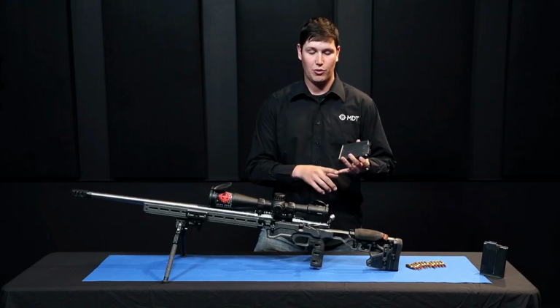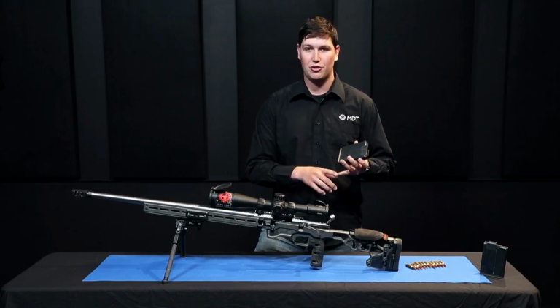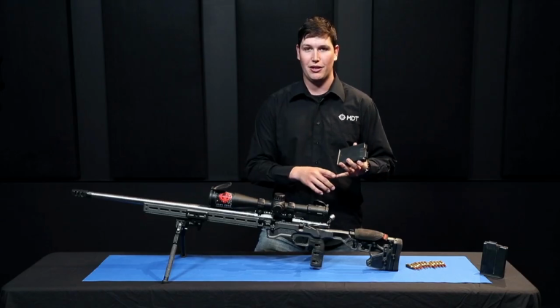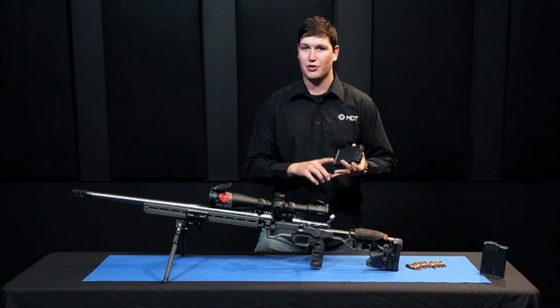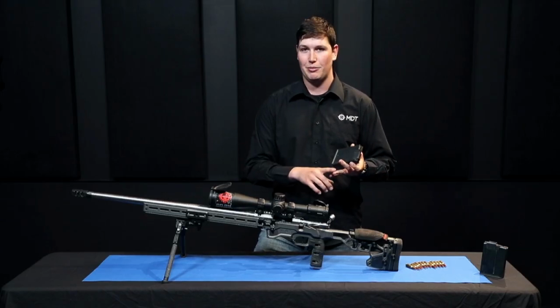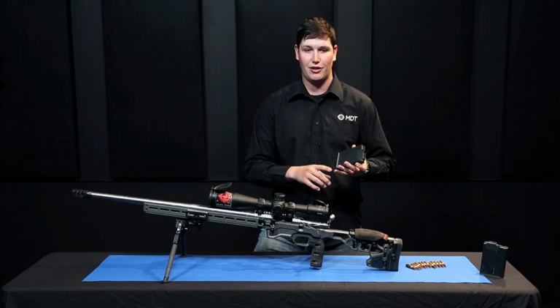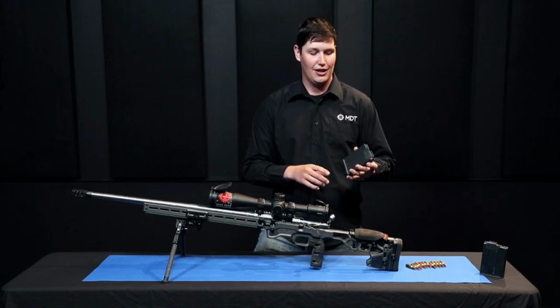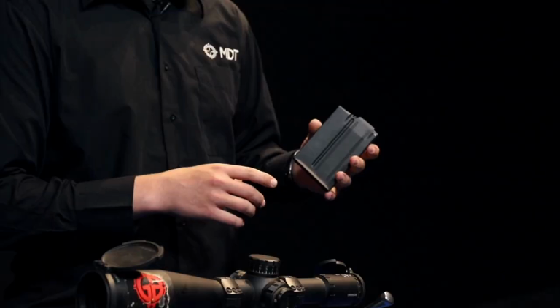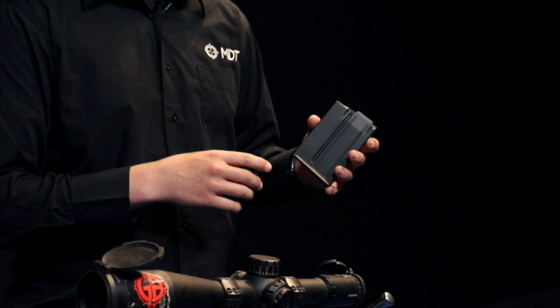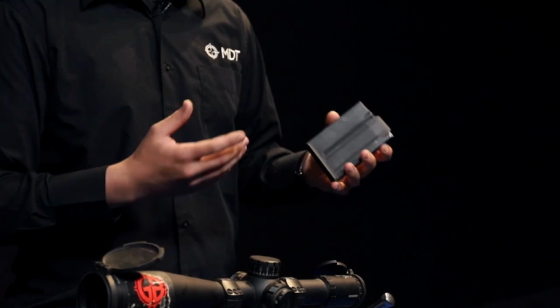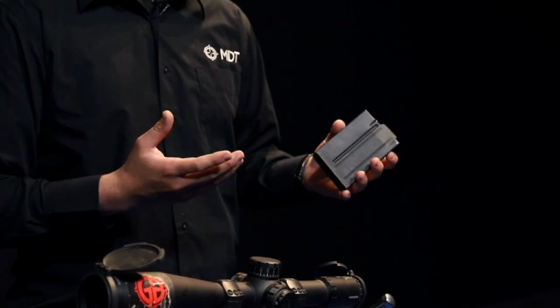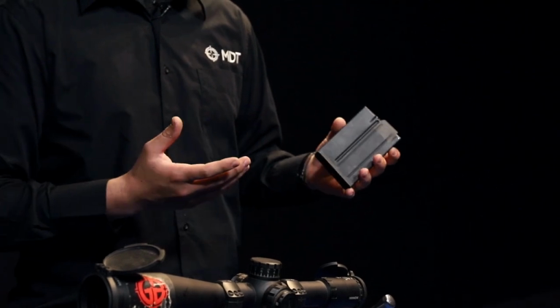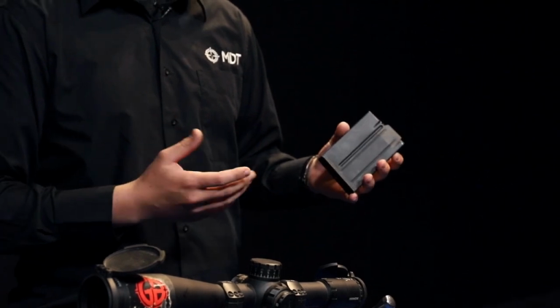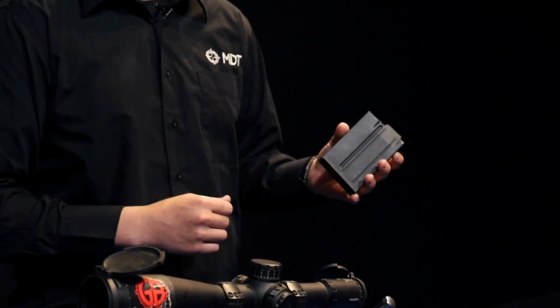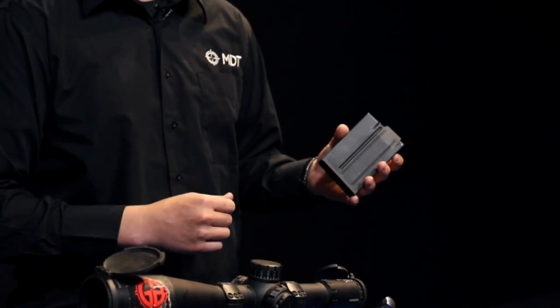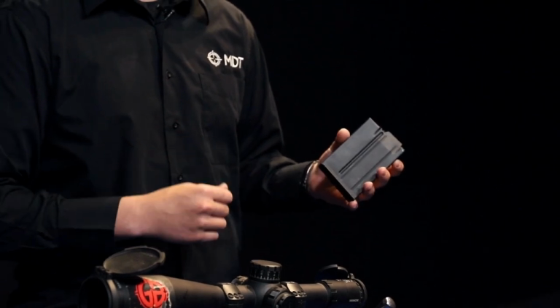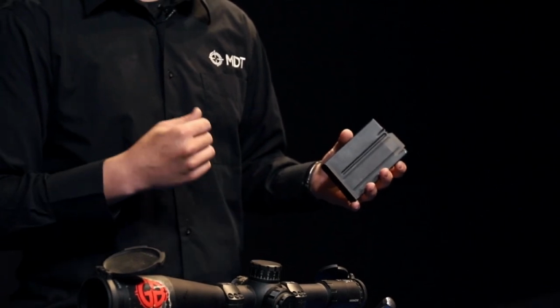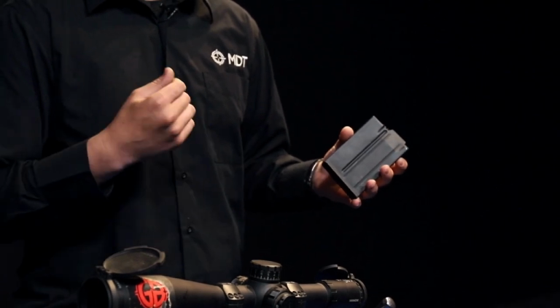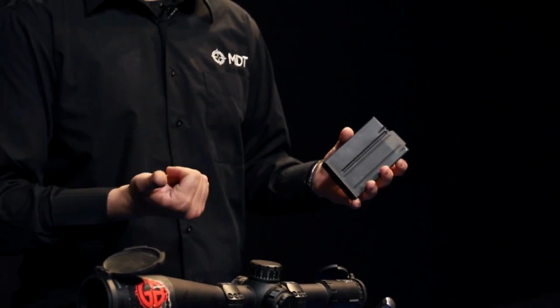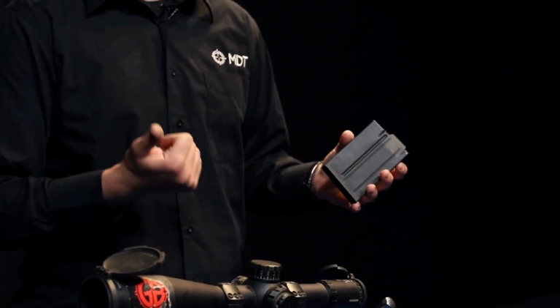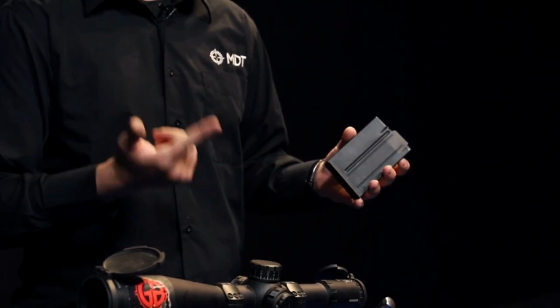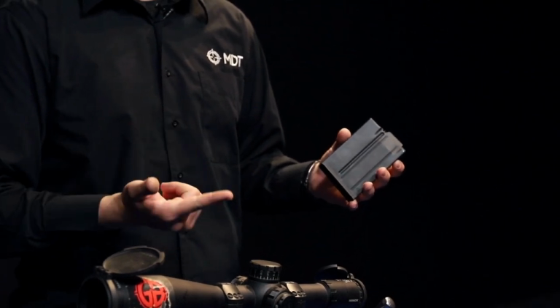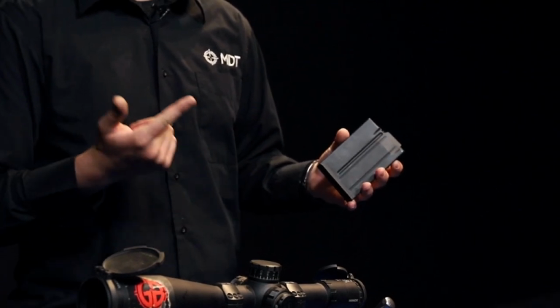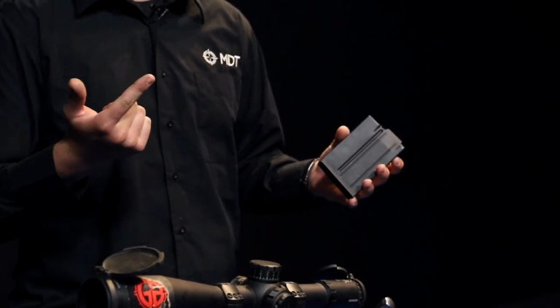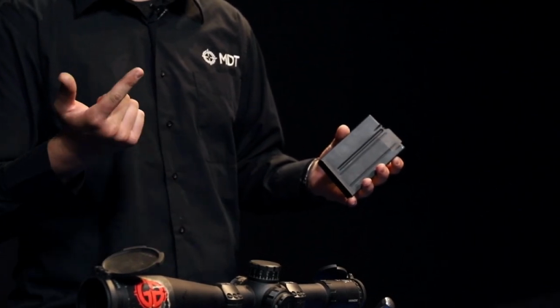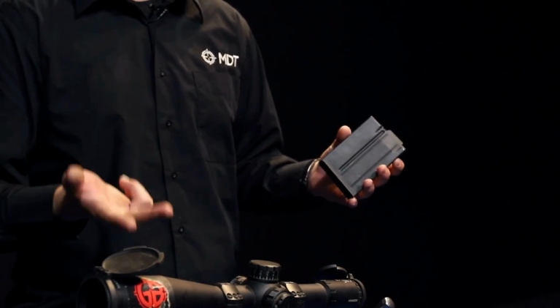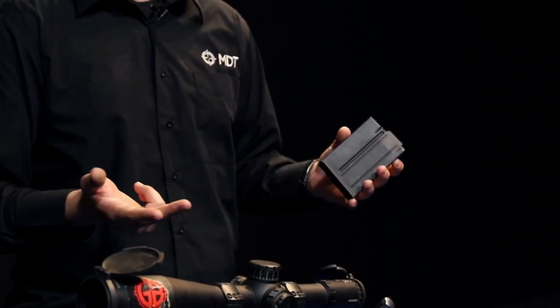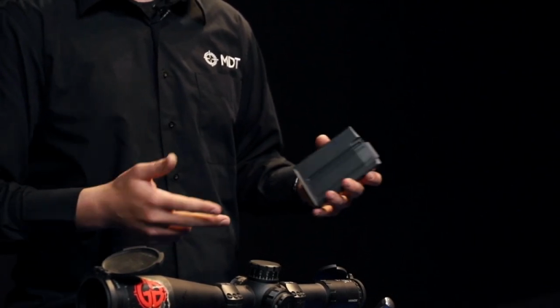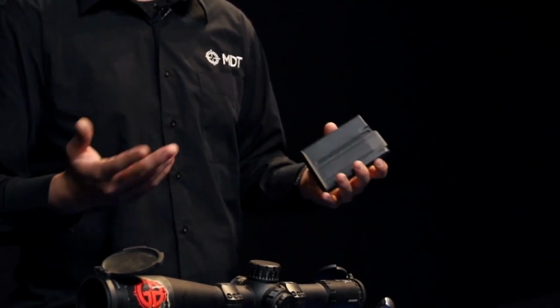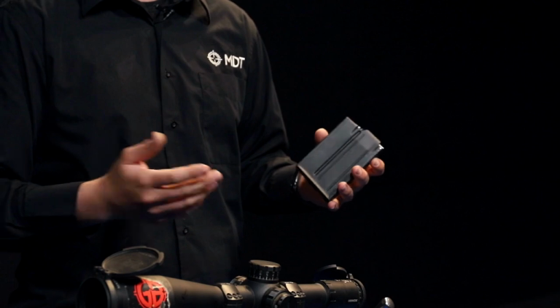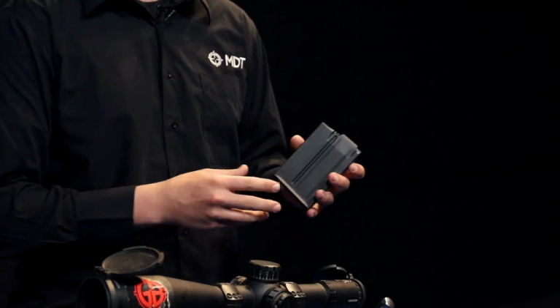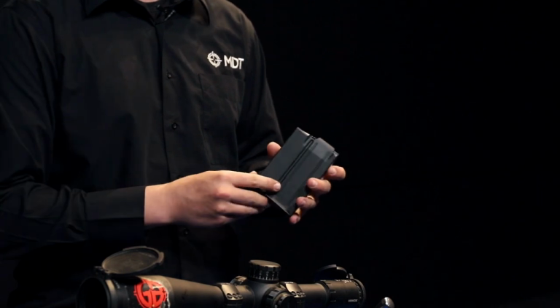So your 22BR, 30BR, and then the variations on the 6BR too — your BRAs, BRXs, dashers, and so on and so forth.